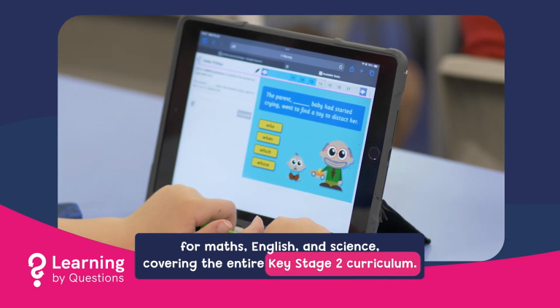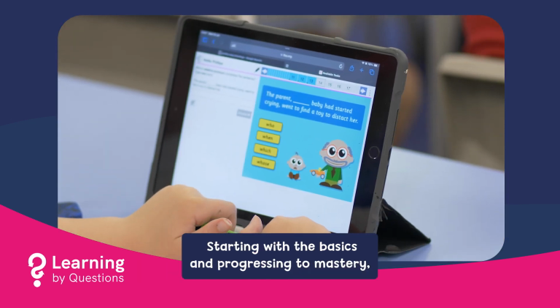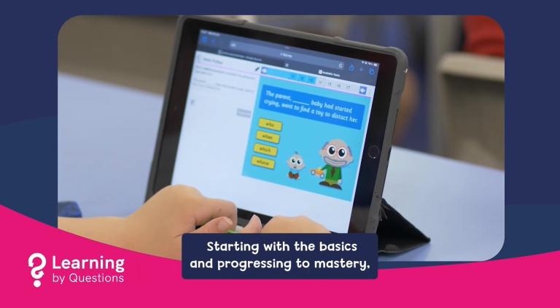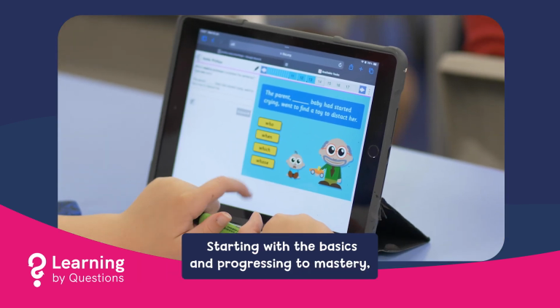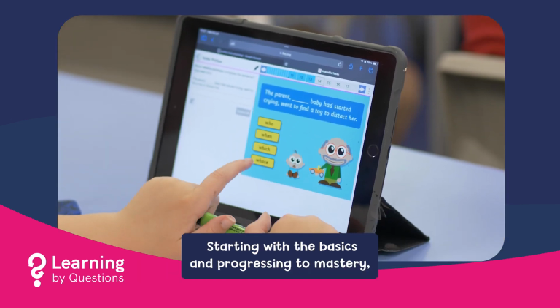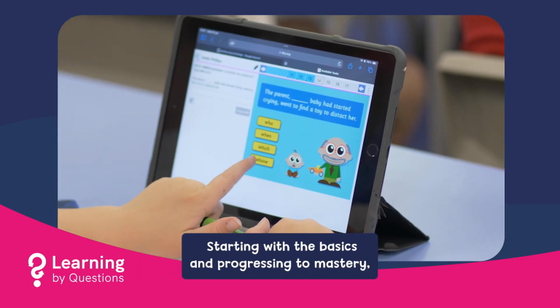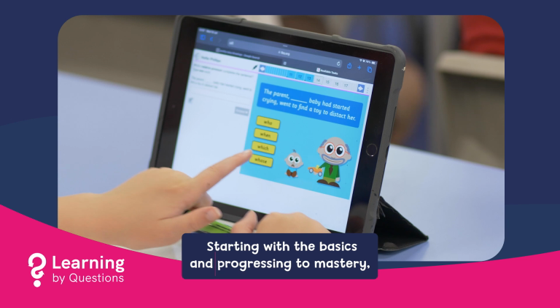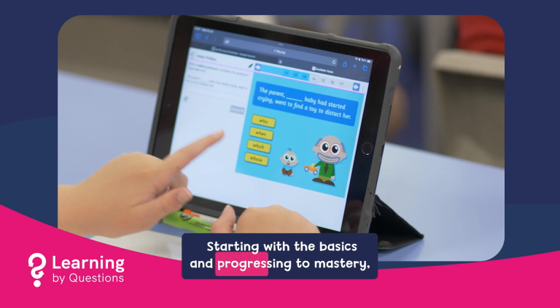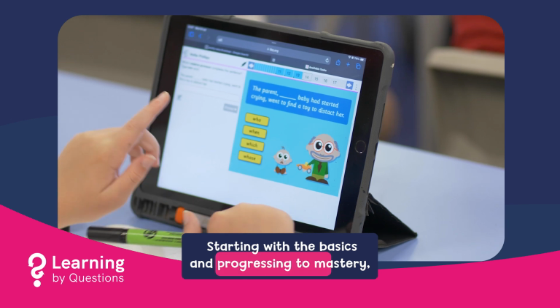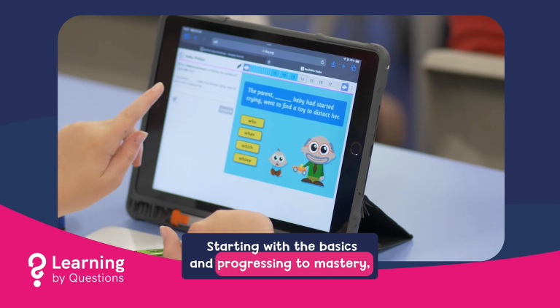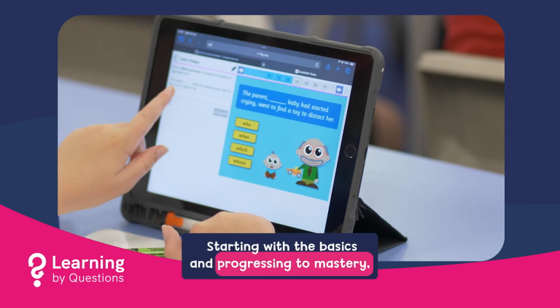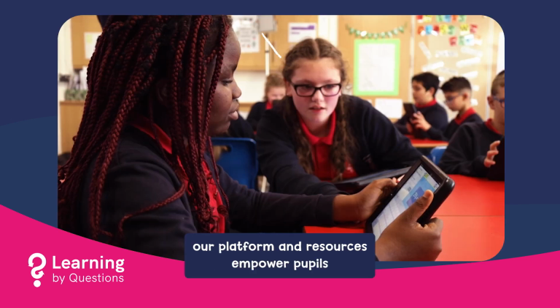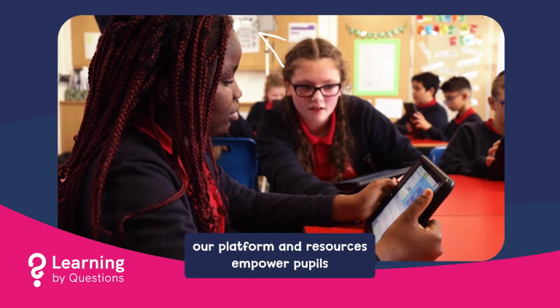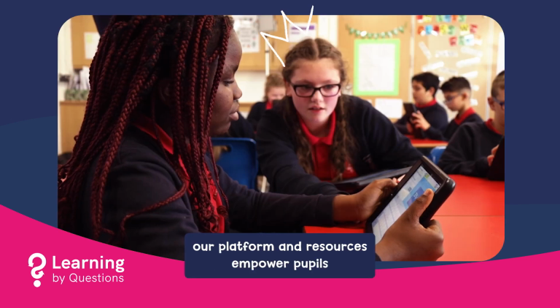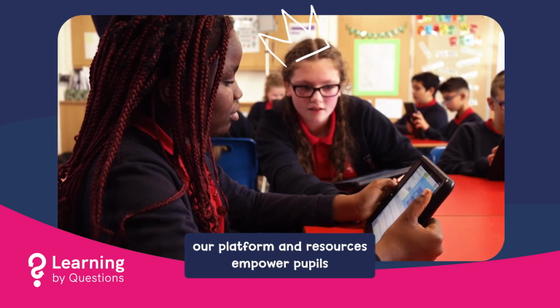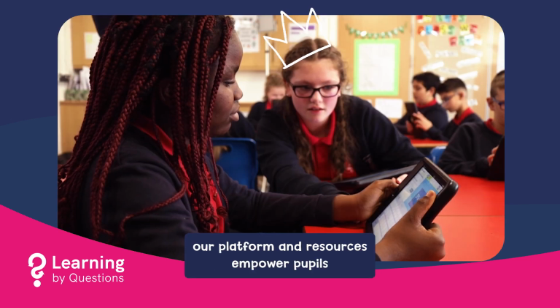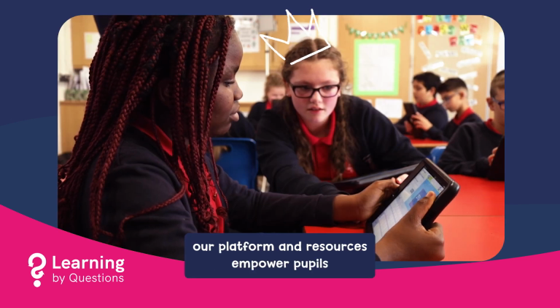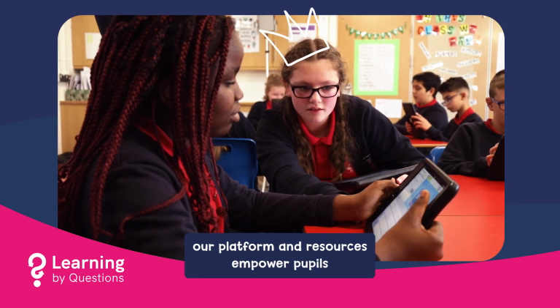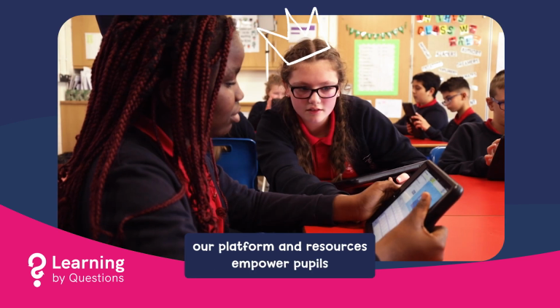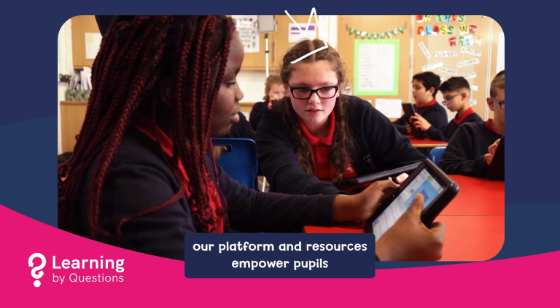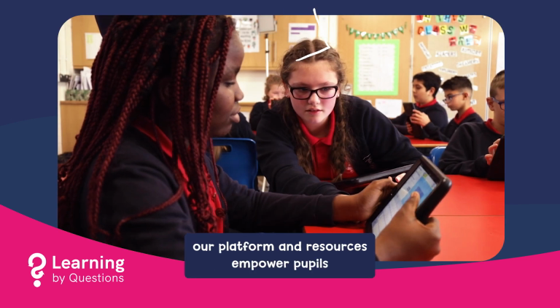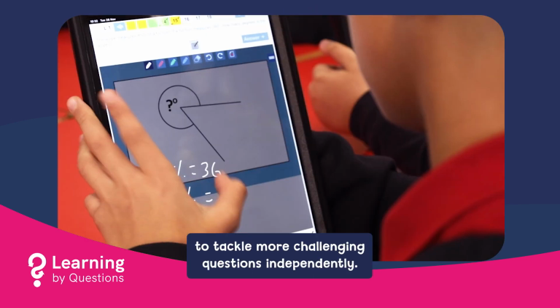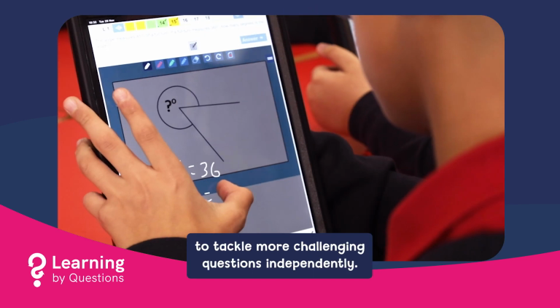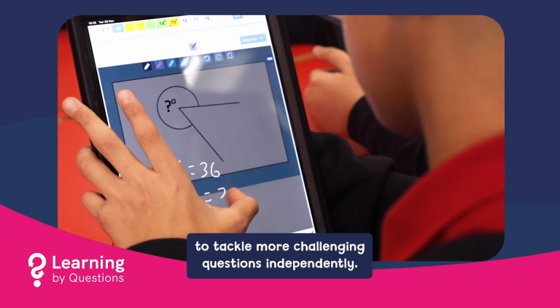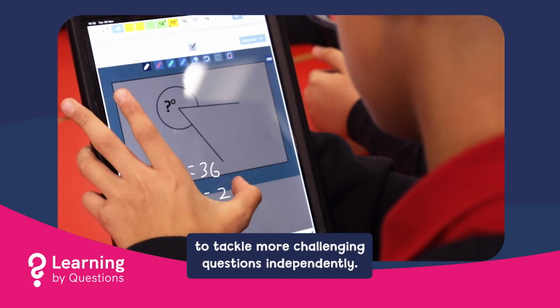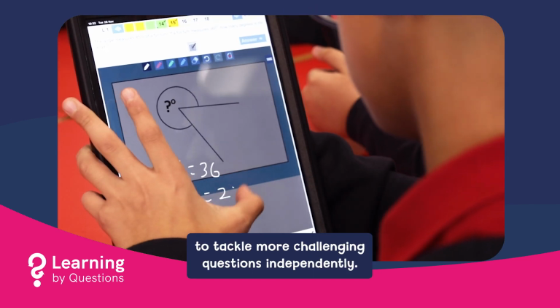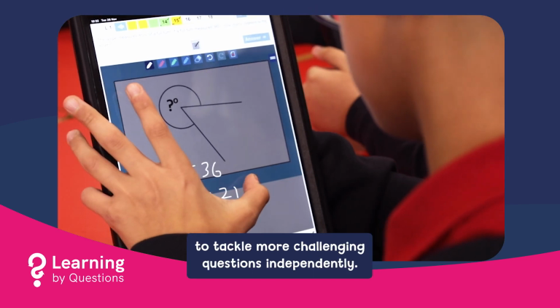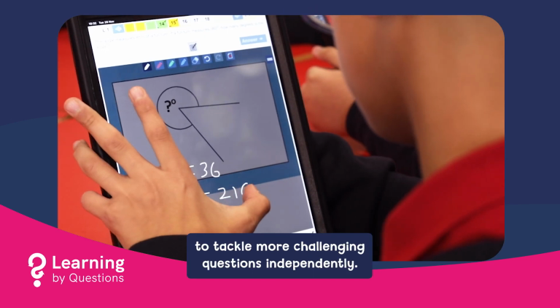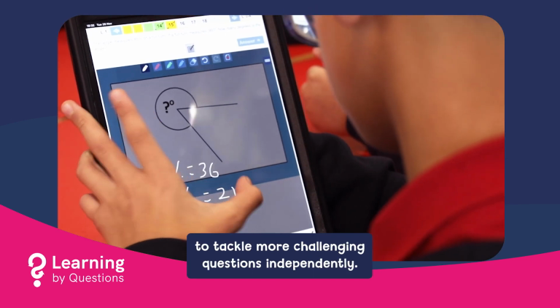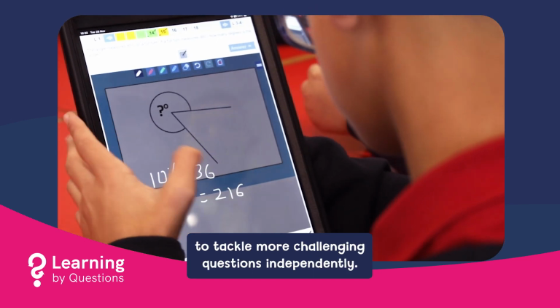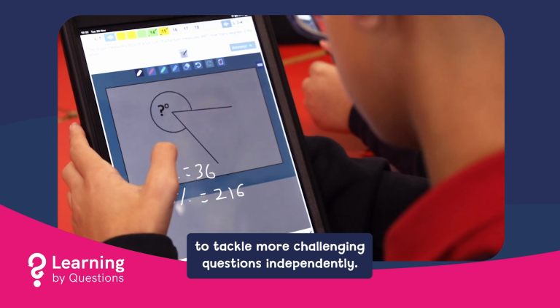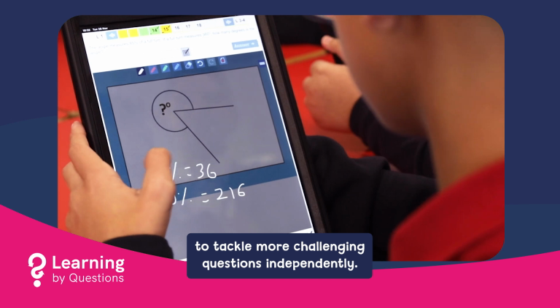Starting with the basics and progressing to mastery, our platform and resources empower pupils to tackle more challenging questions independently.